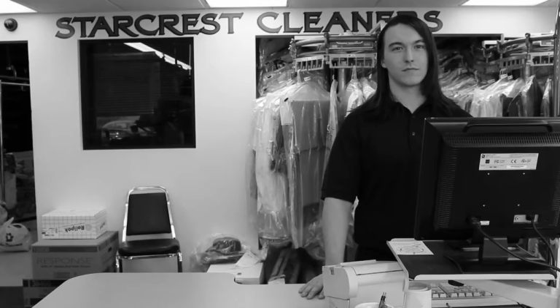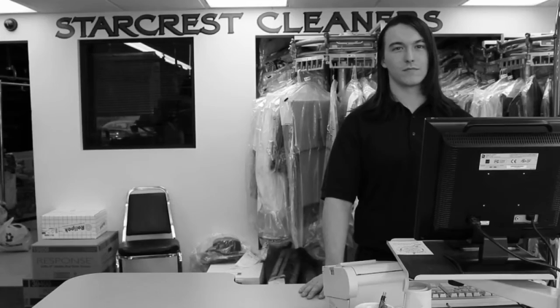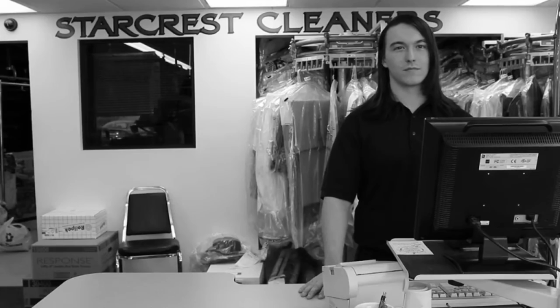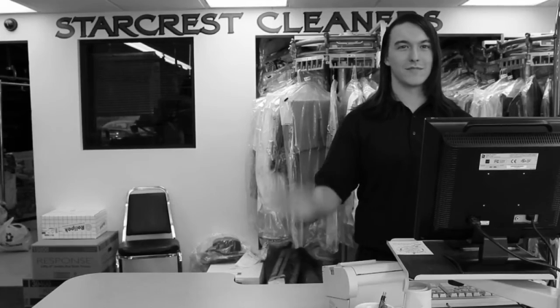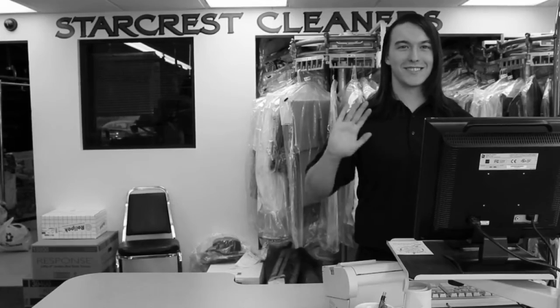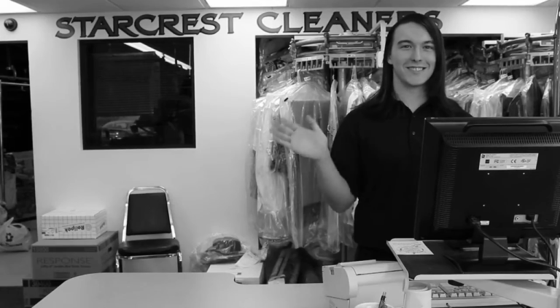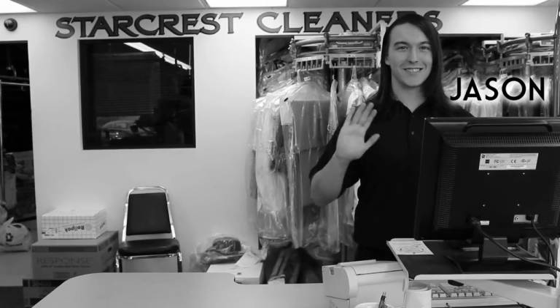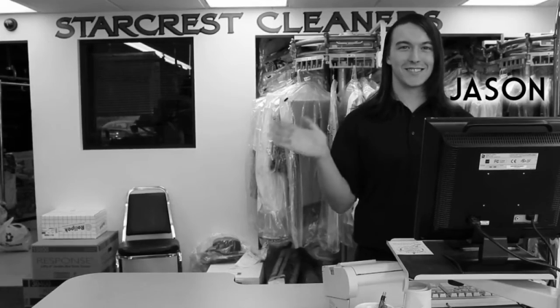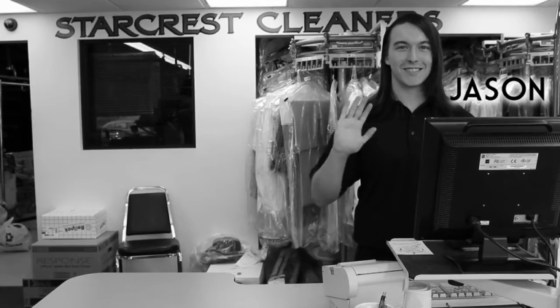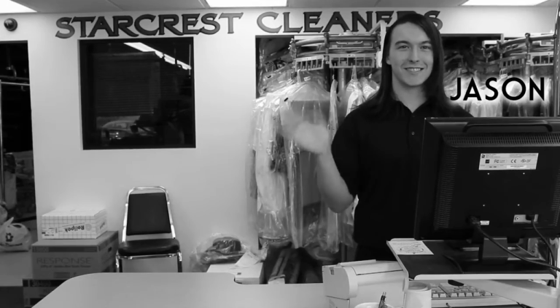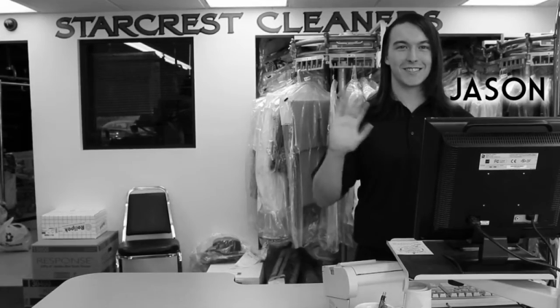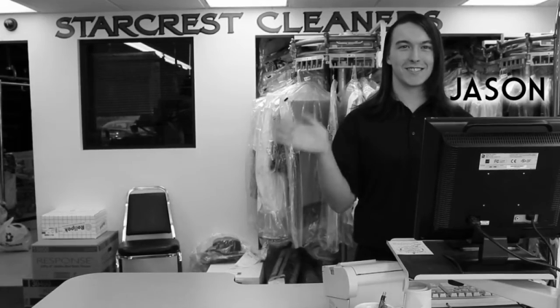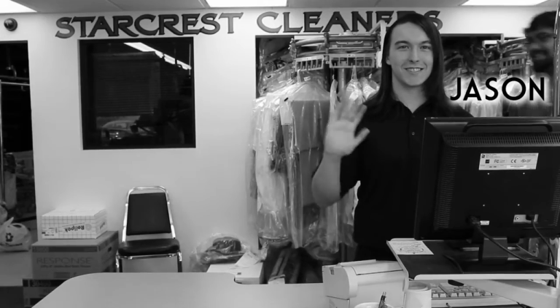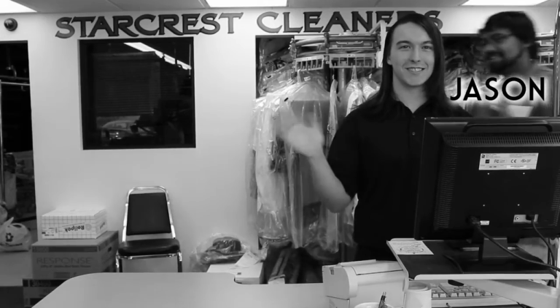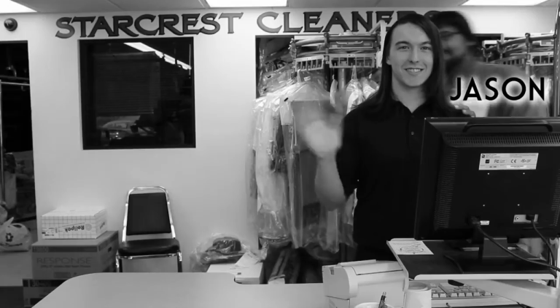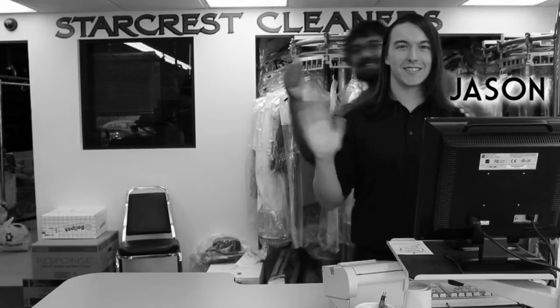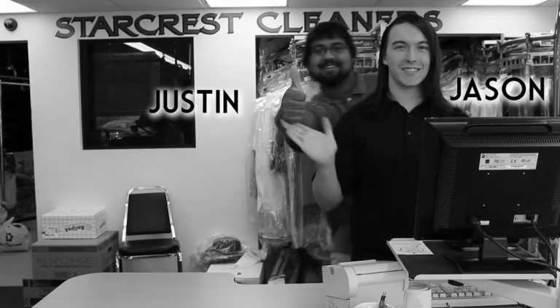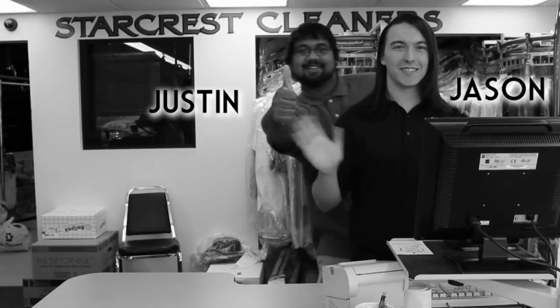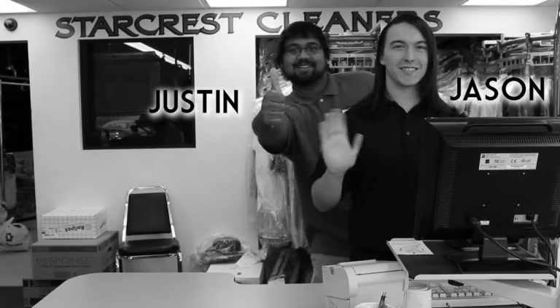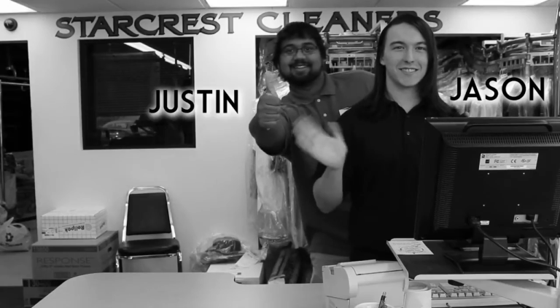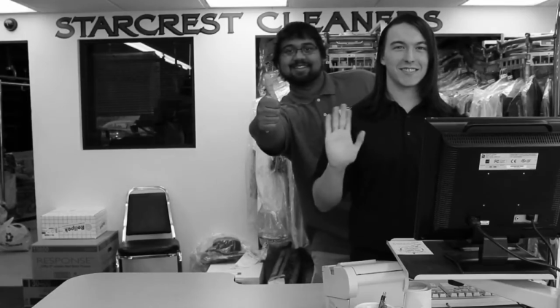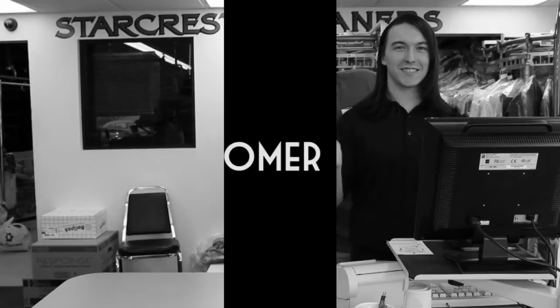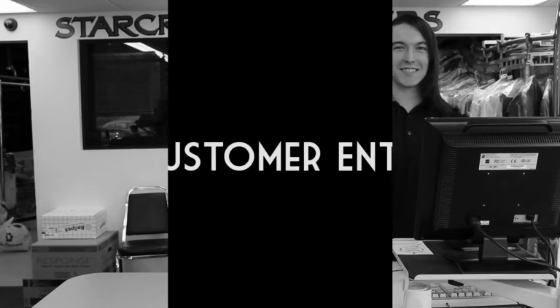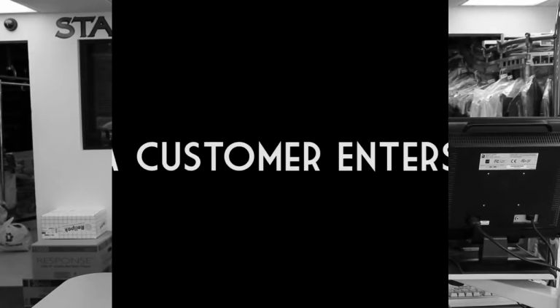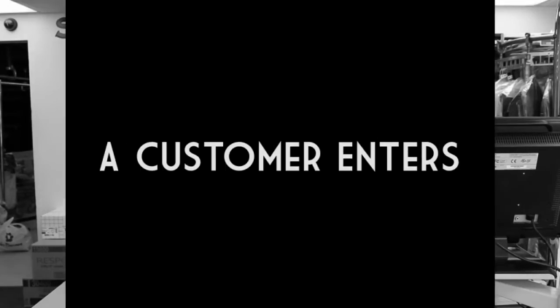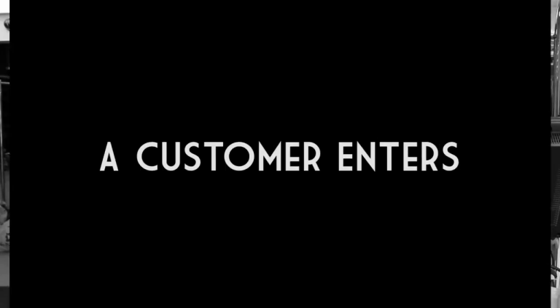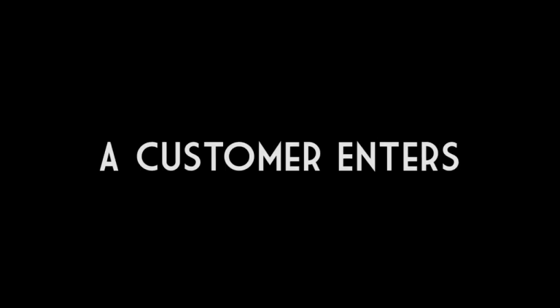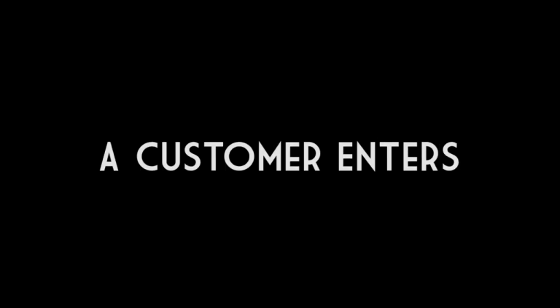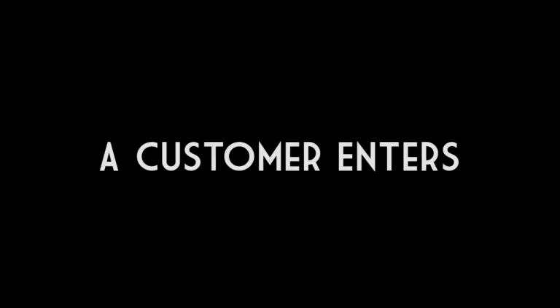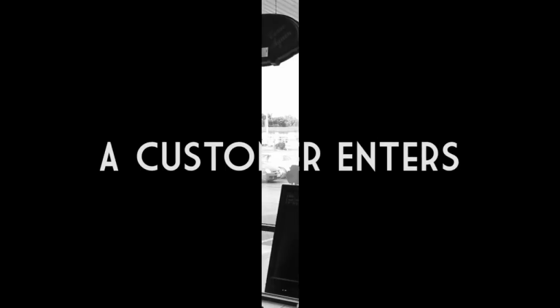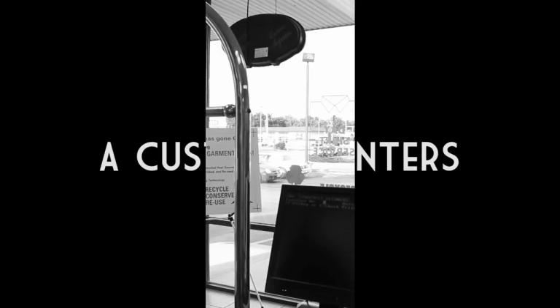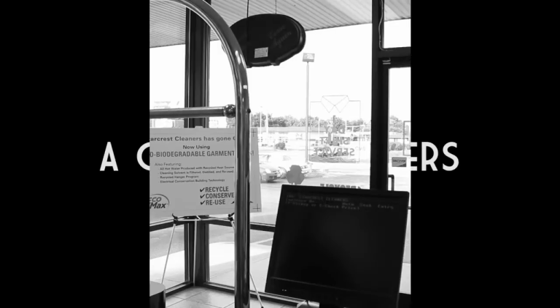Welcome to the world of dry cleaning. Here to guide you along your way is Jason and our trainee Justin. Don't look now boys, here comes your first customer.